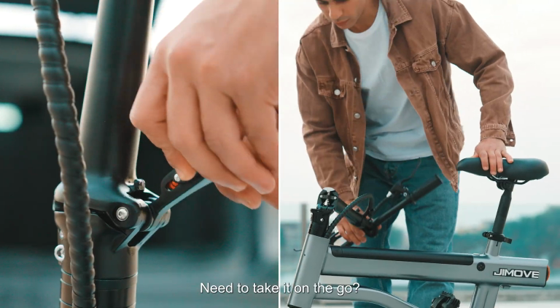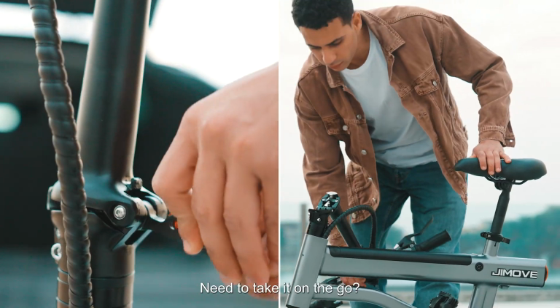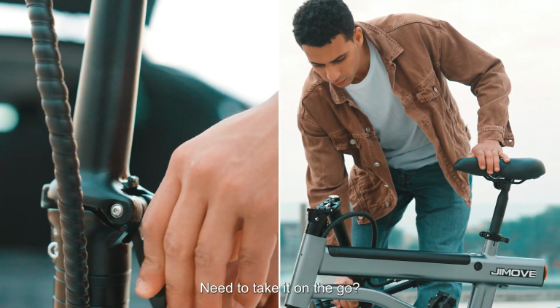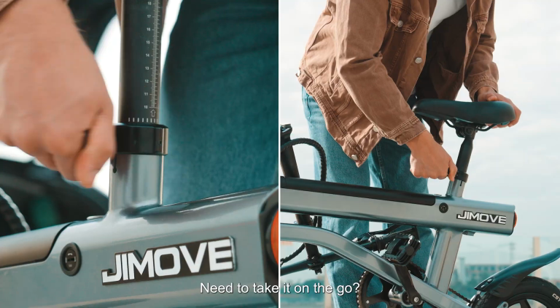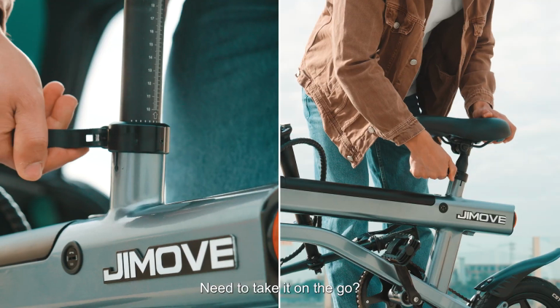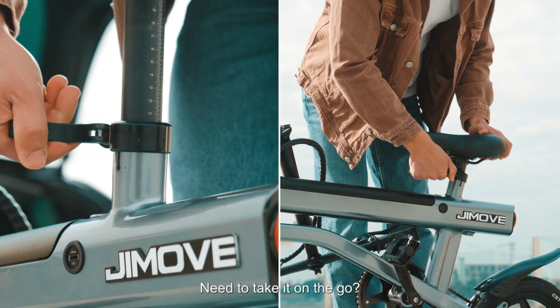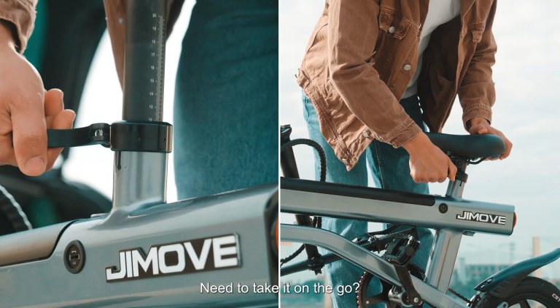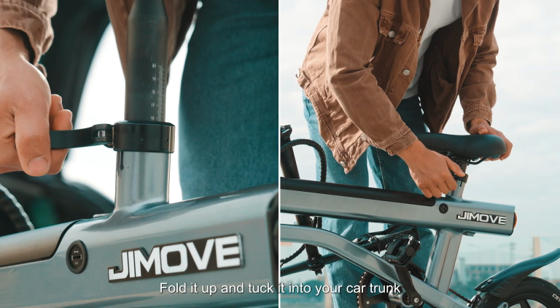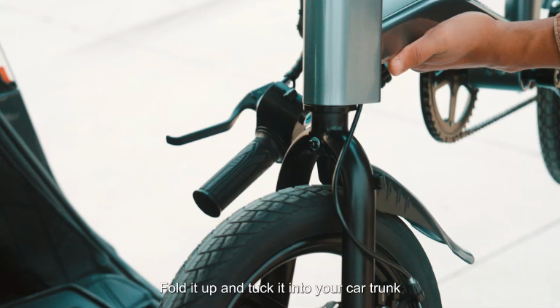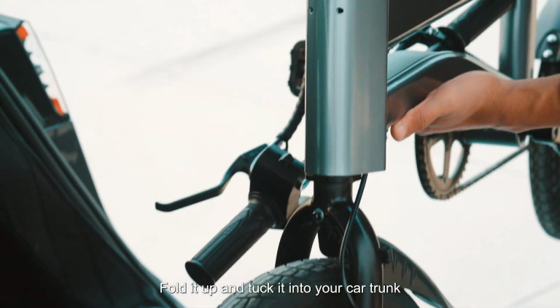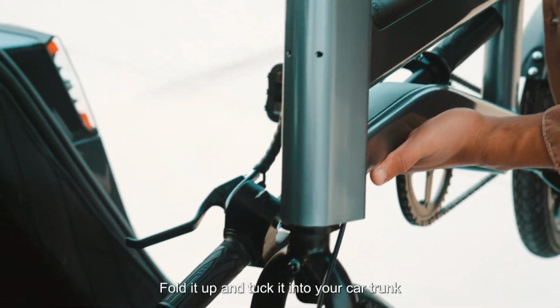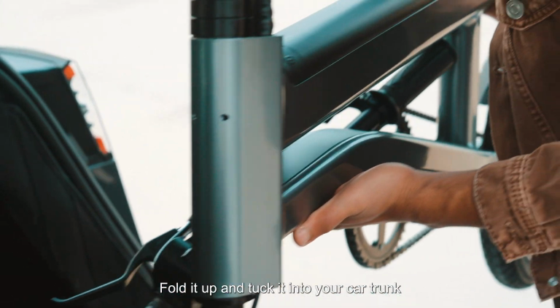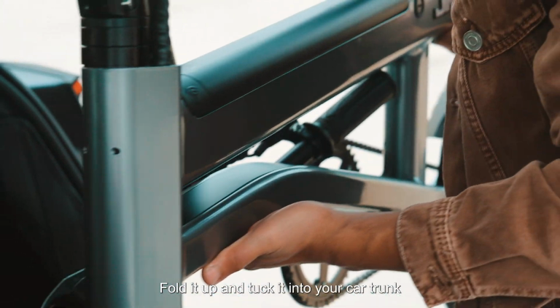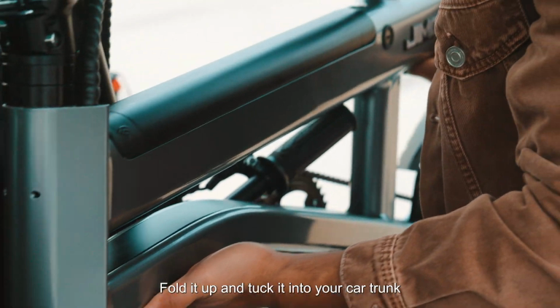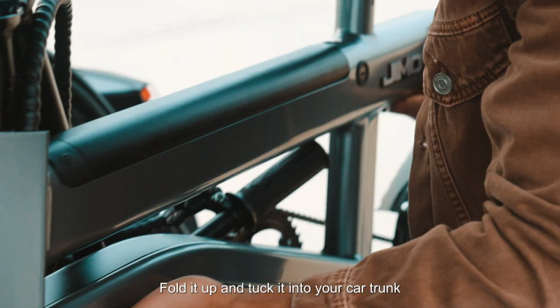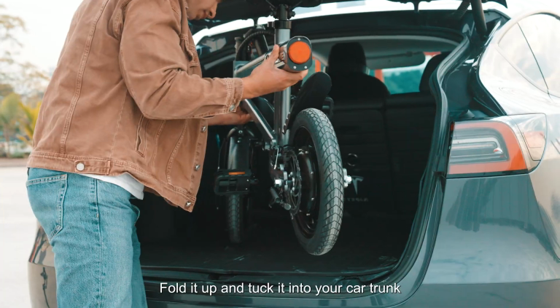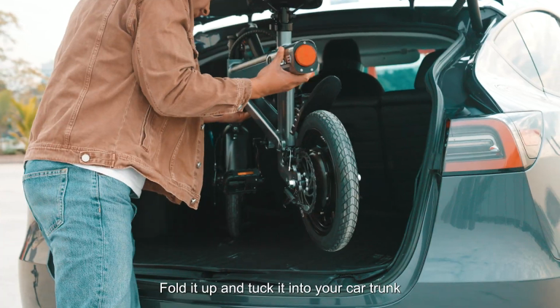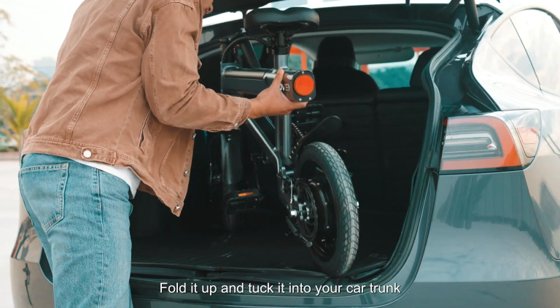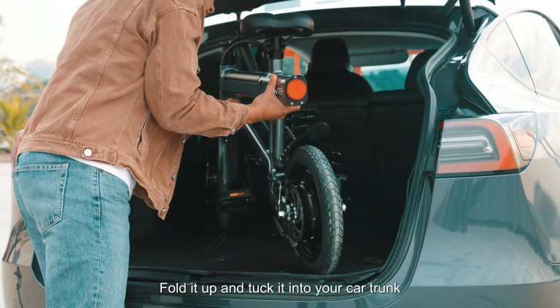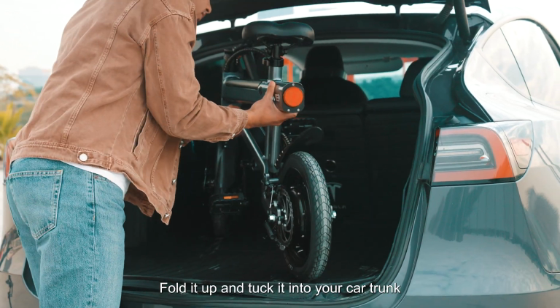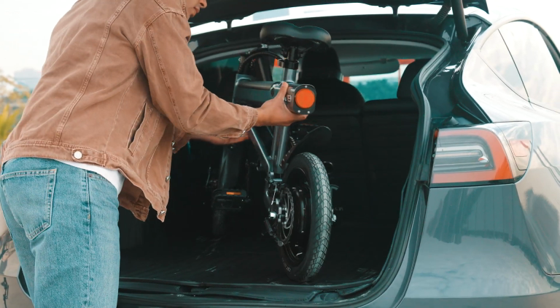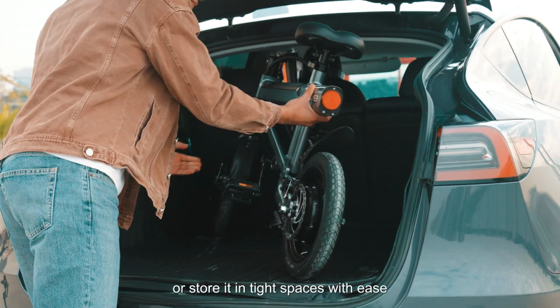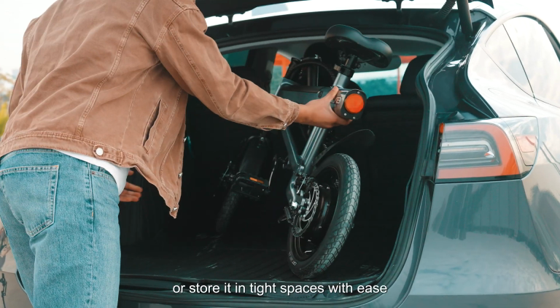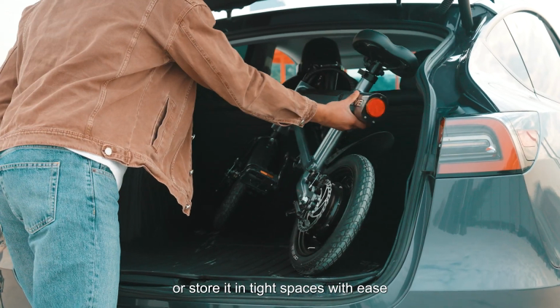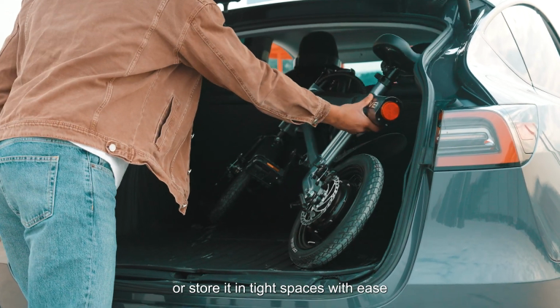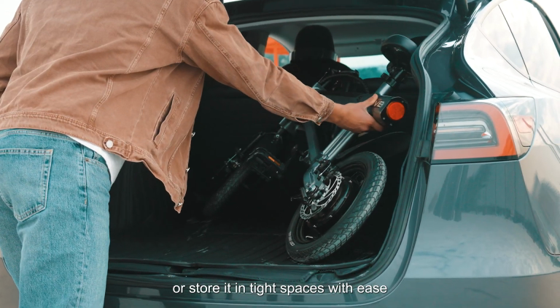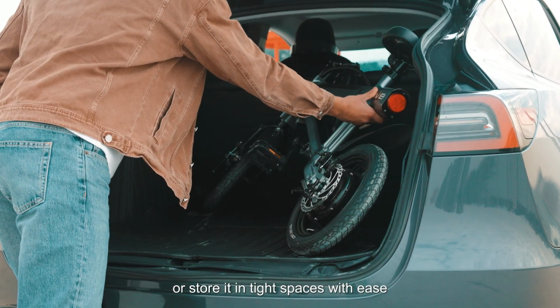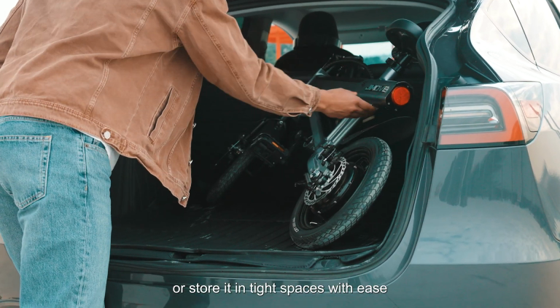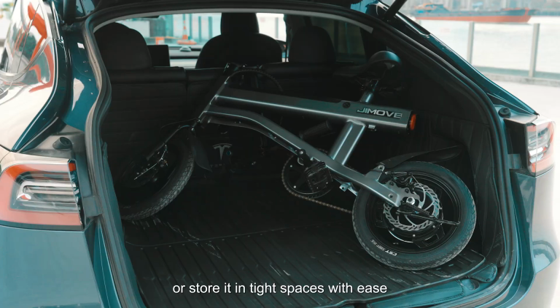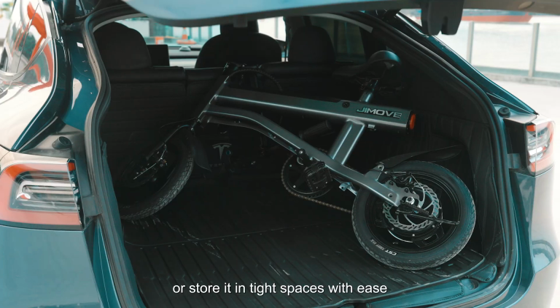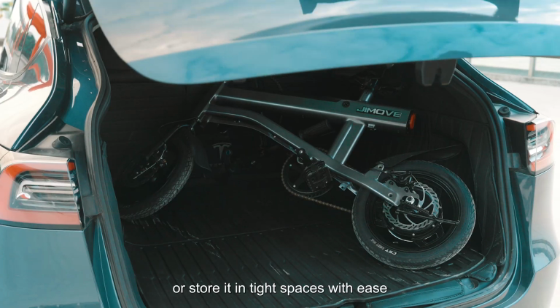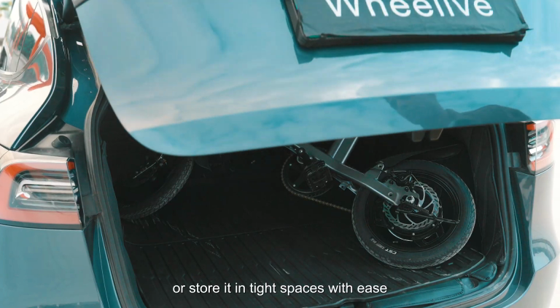Need to take it on the go? Fold it up and tuck it into your car trunk, or store it in tight spaces with ease.